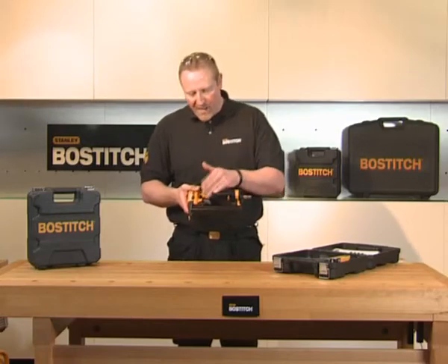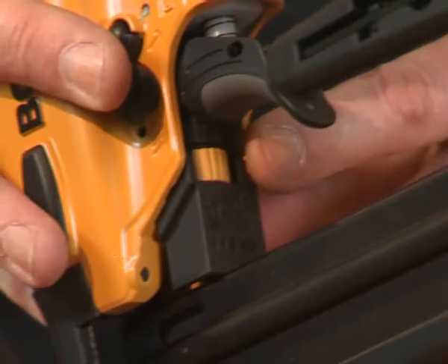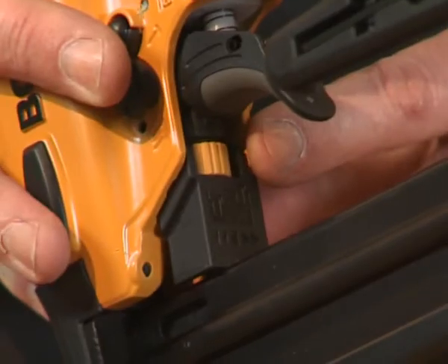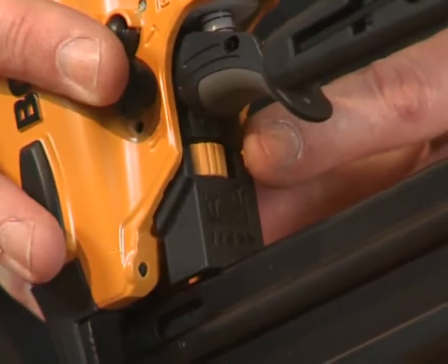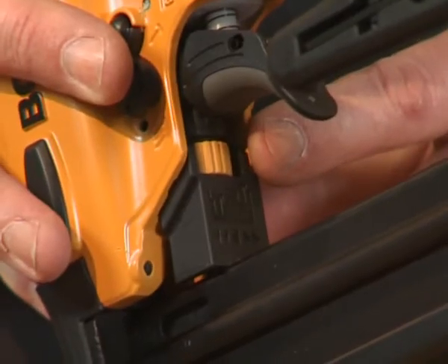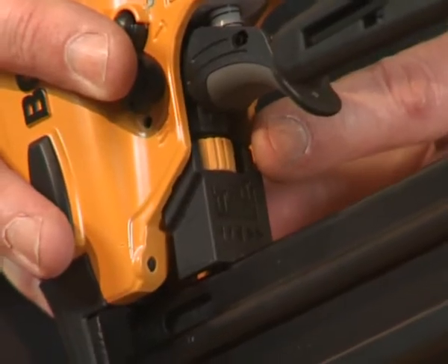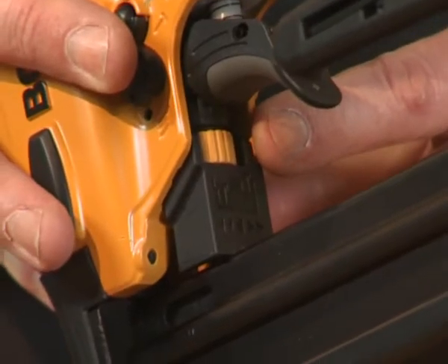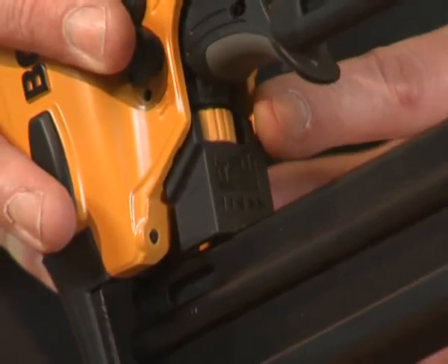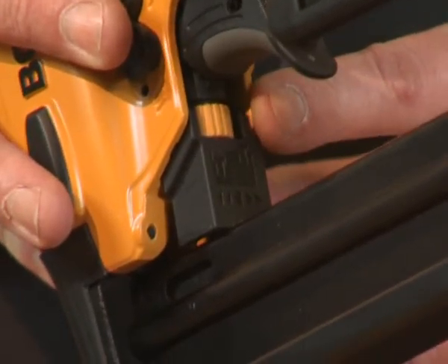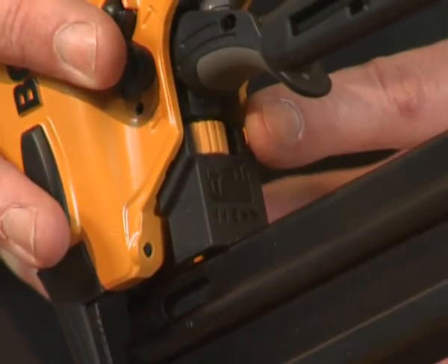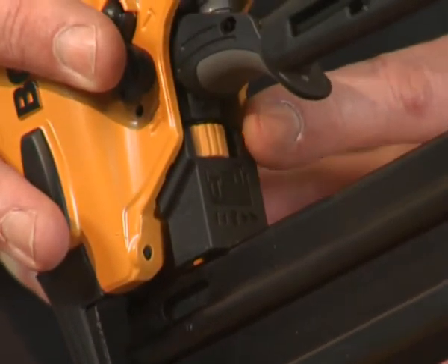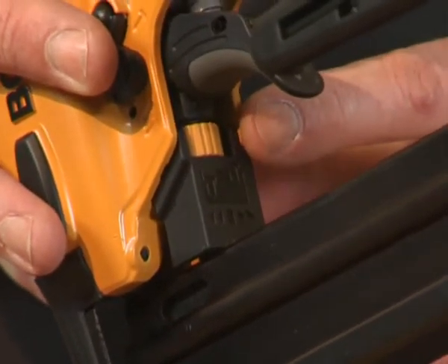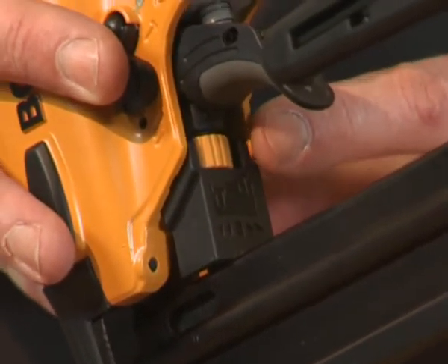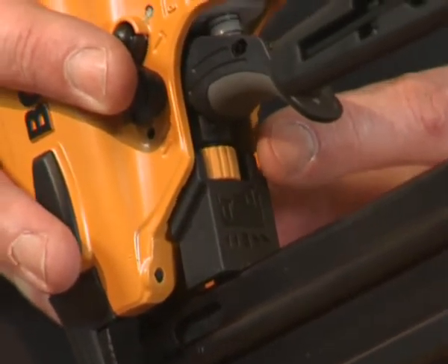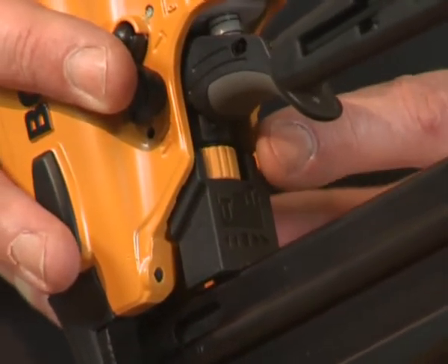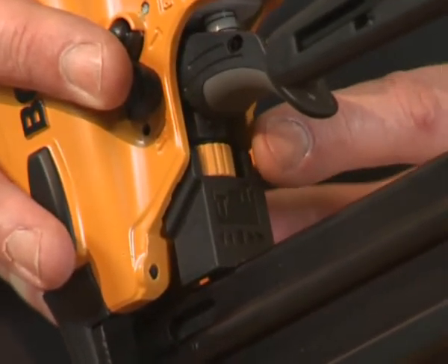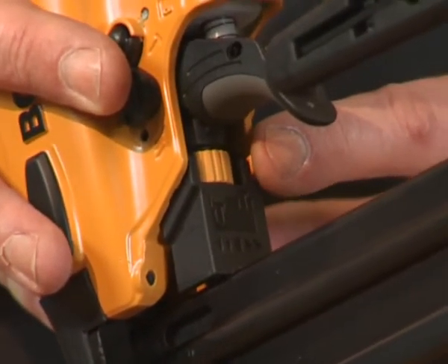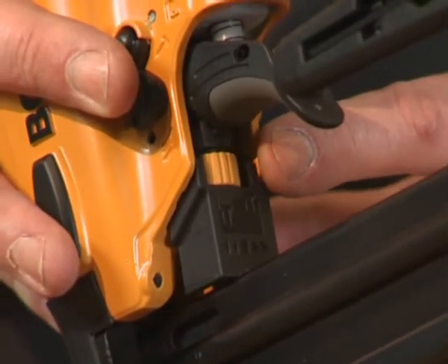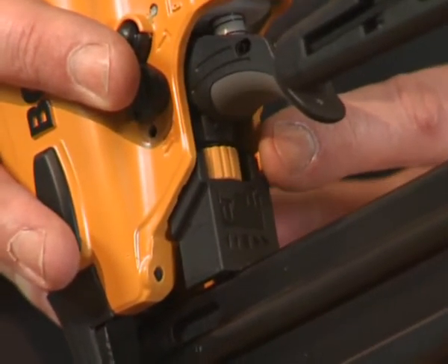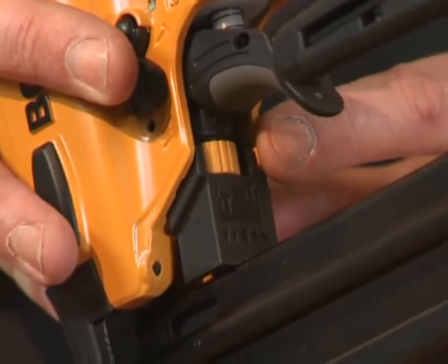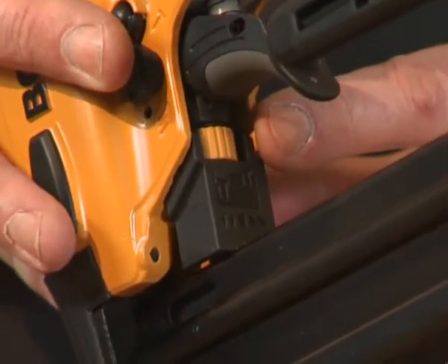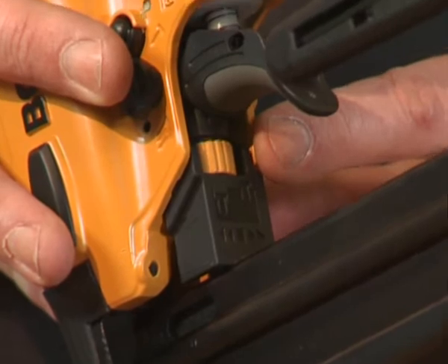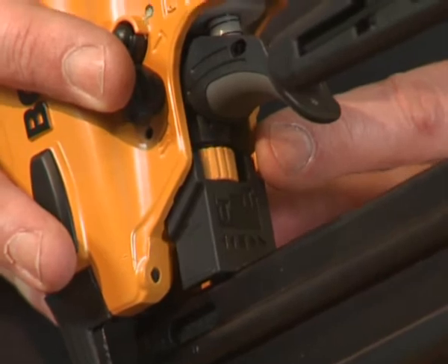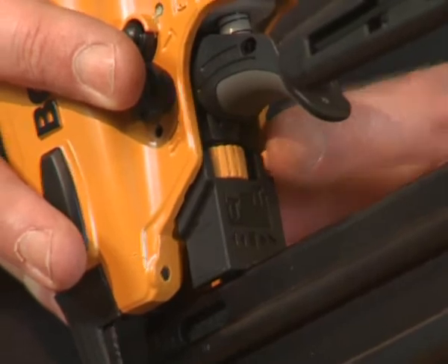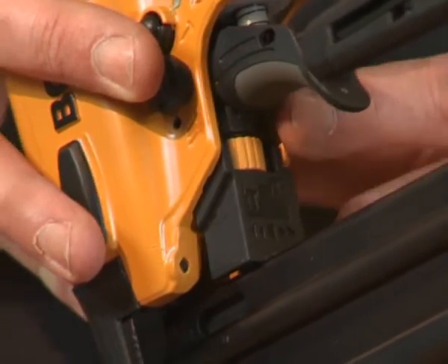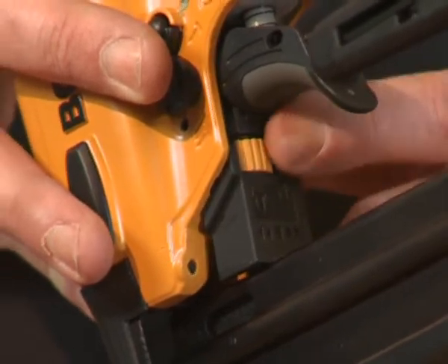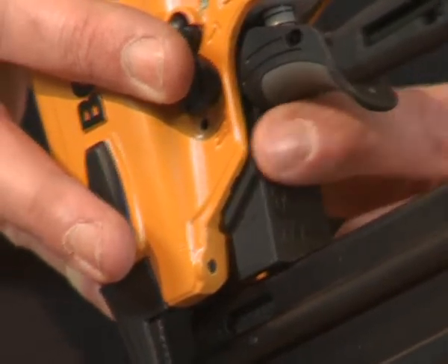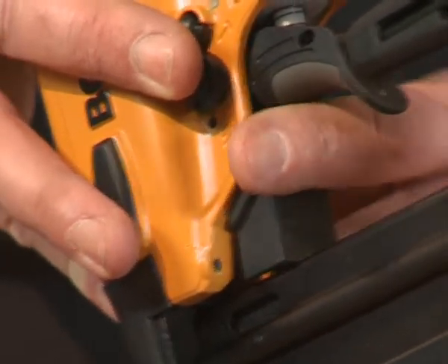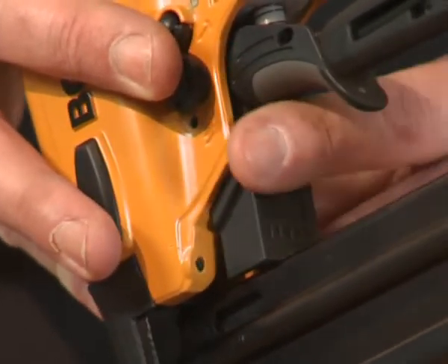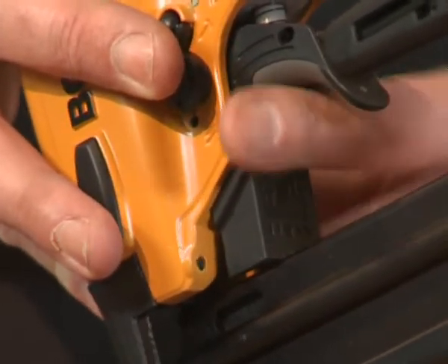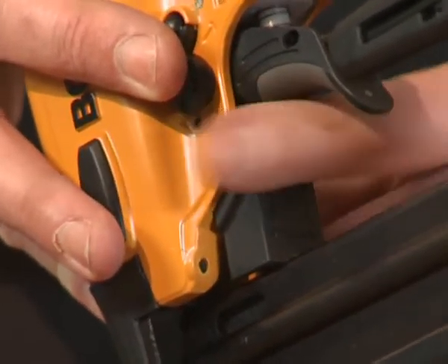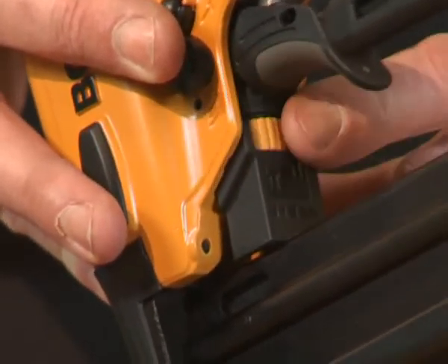Down to your trigger and down to your dial of depth control. This will allow you to turn it clockwise for deeper, anticlockwise for shallower.